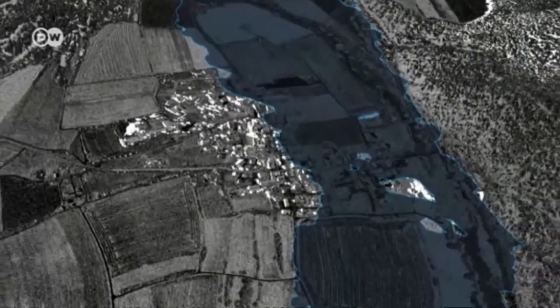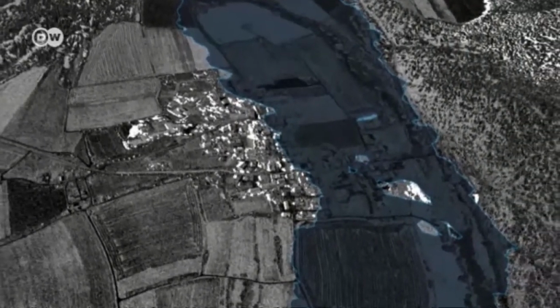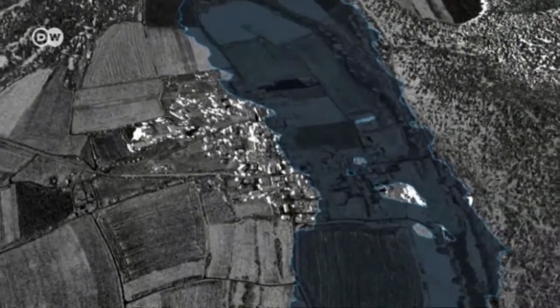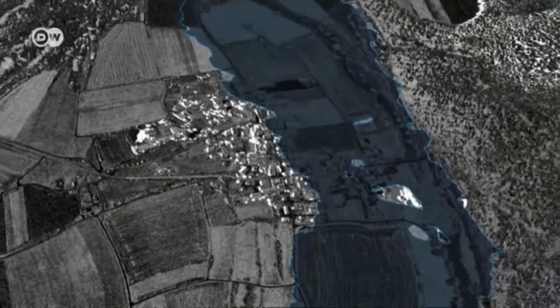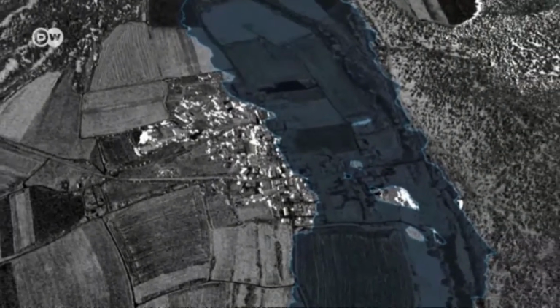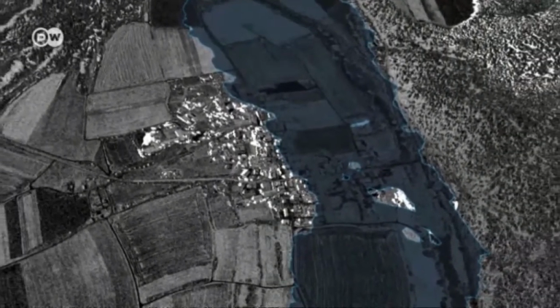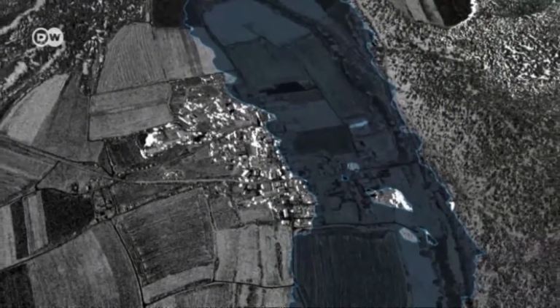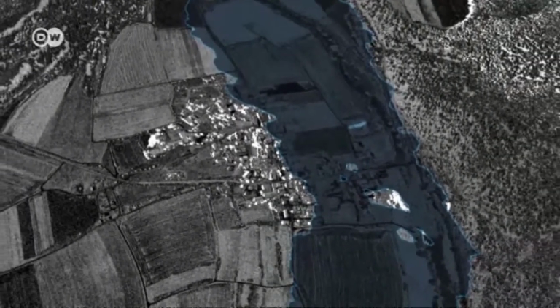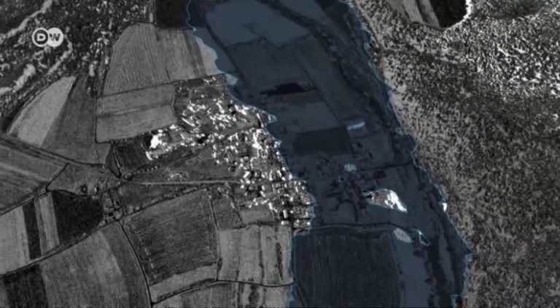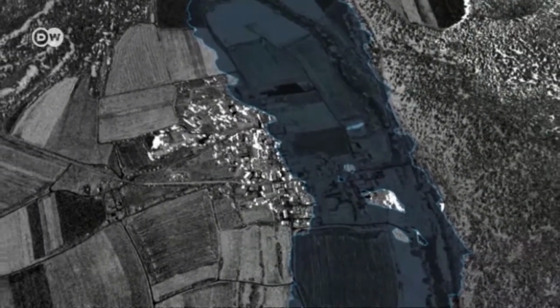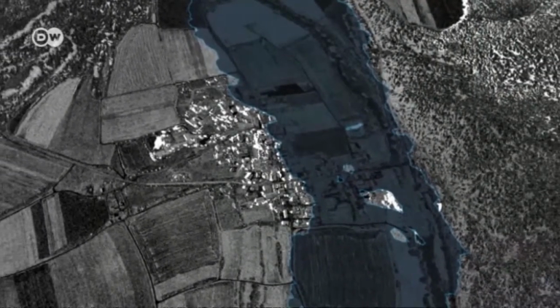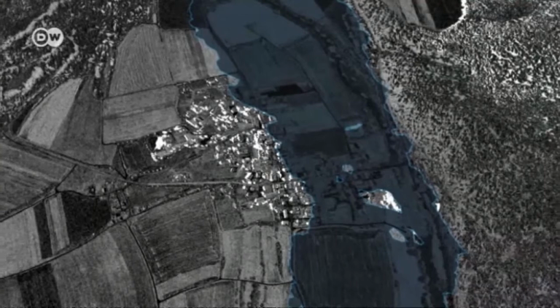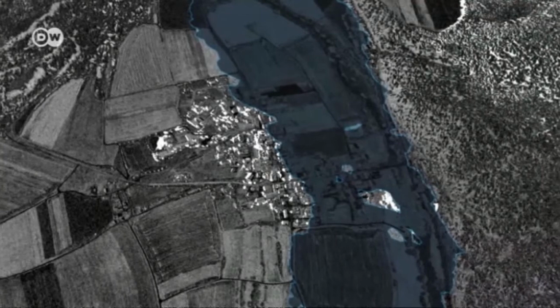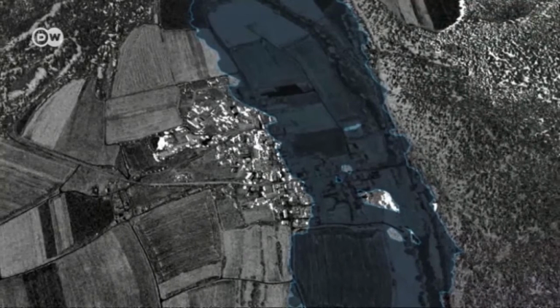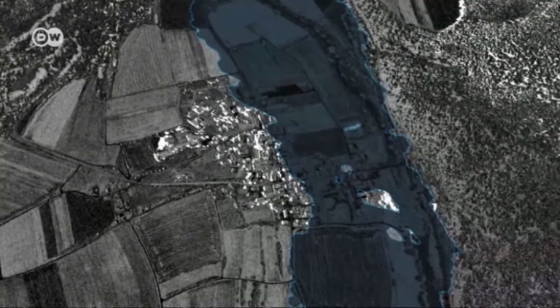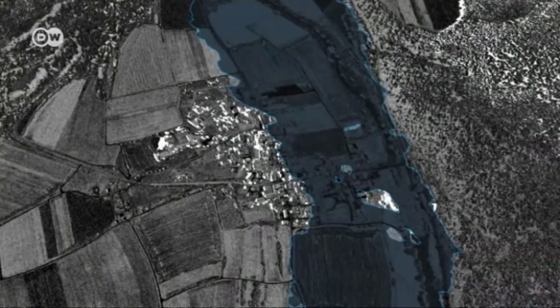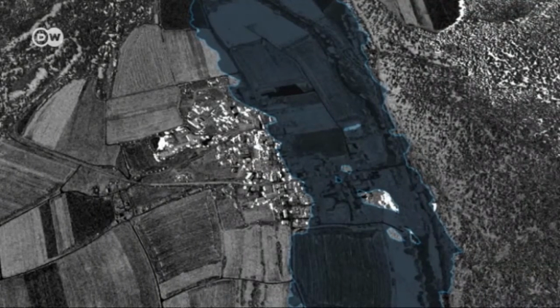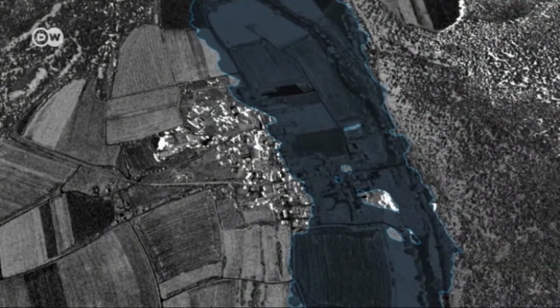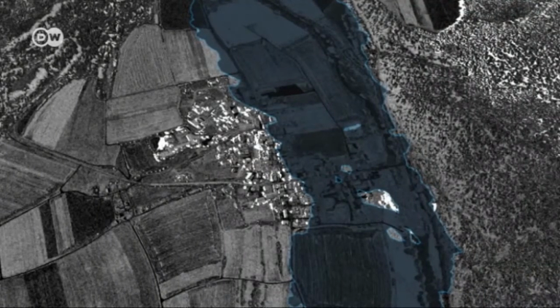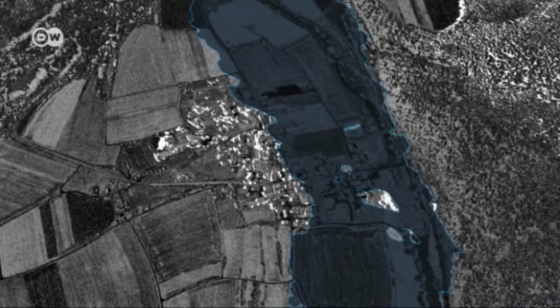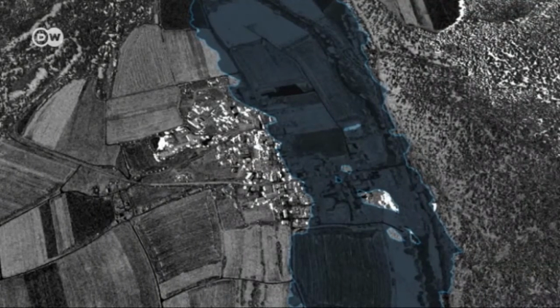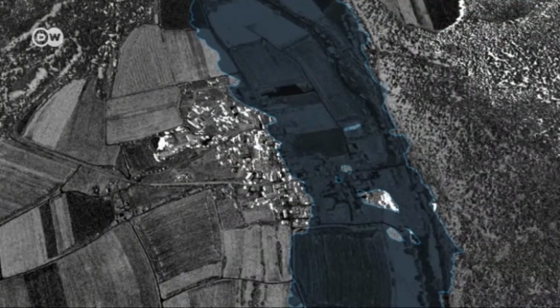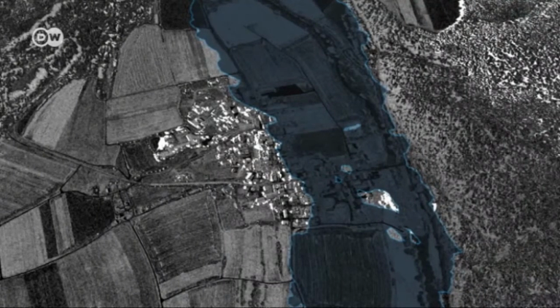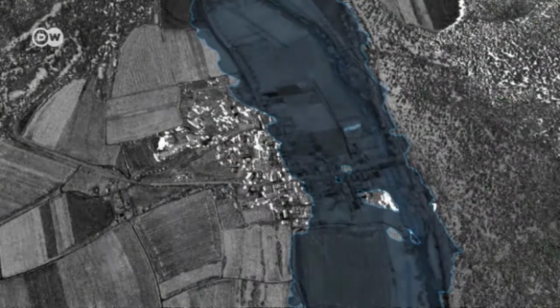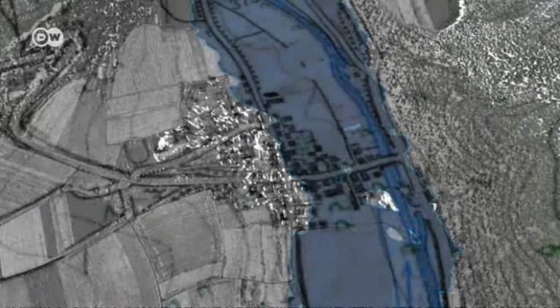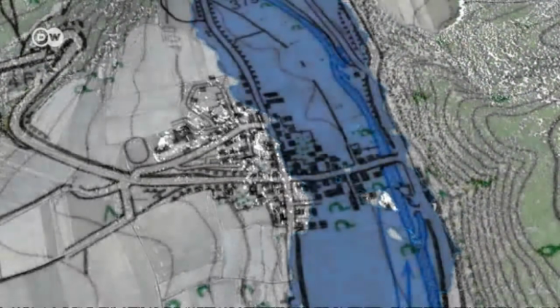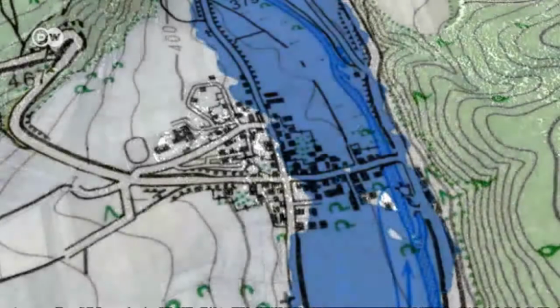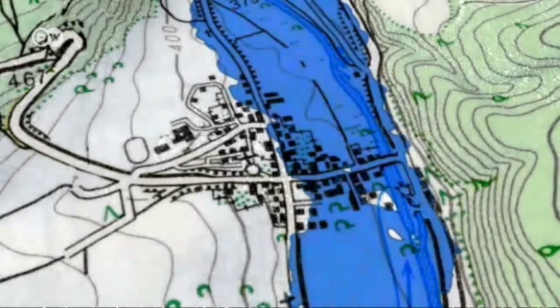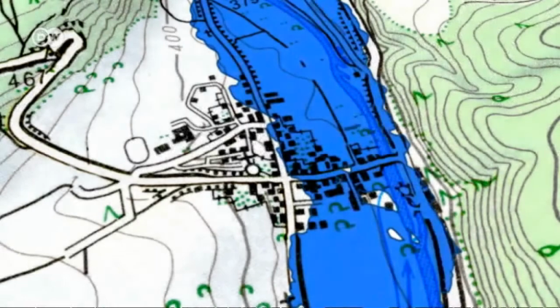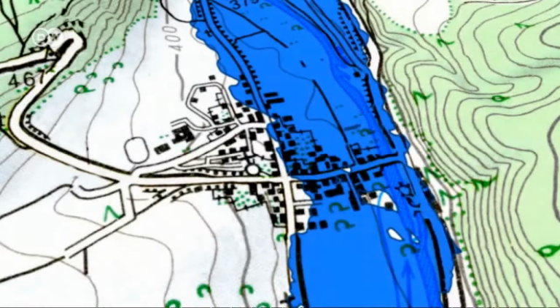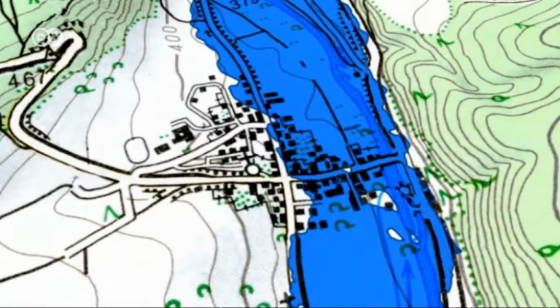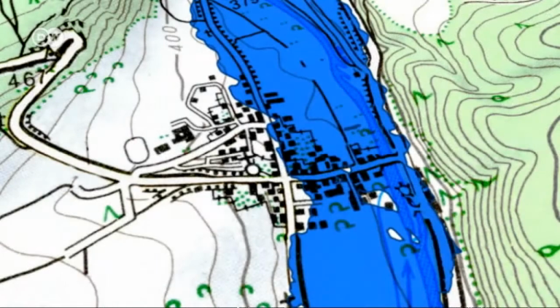That is not the case here. The map shows that the small town on the river faces complete submersion. A large part is already flooded.